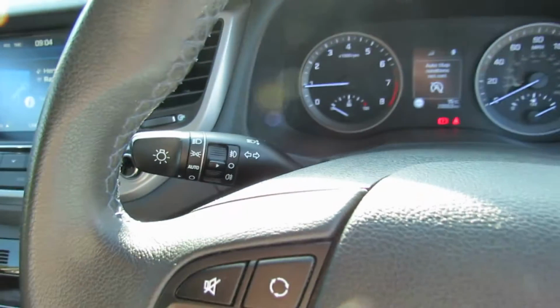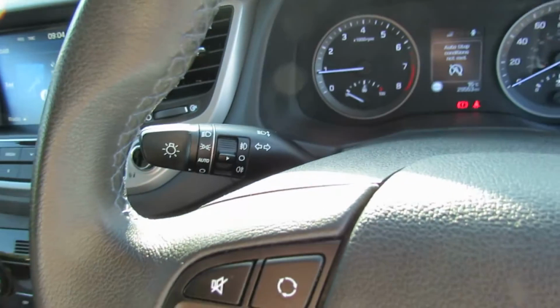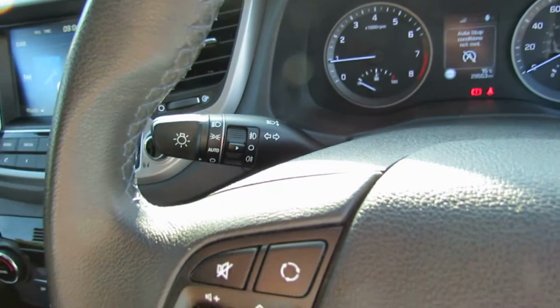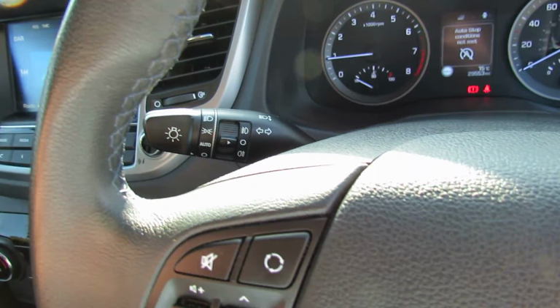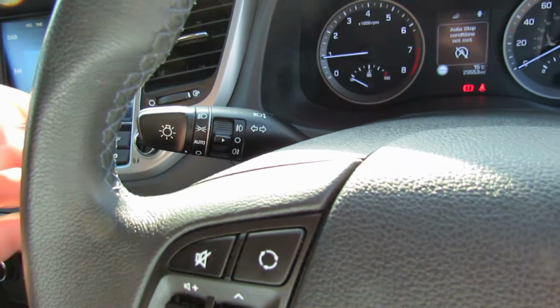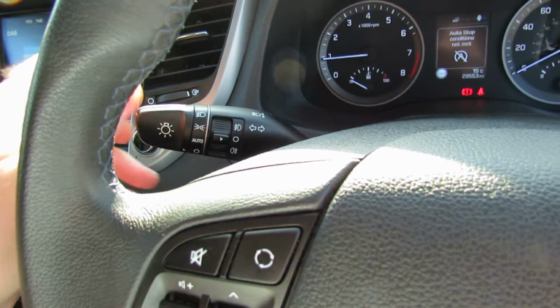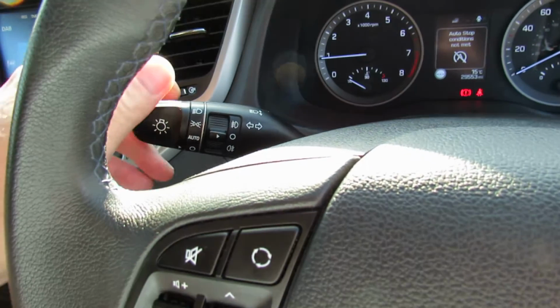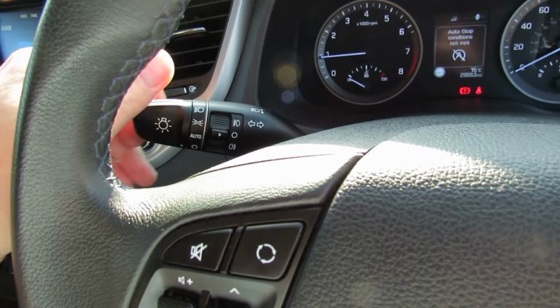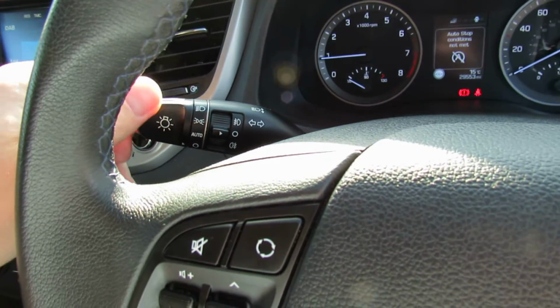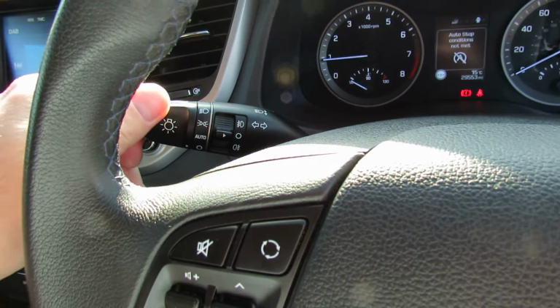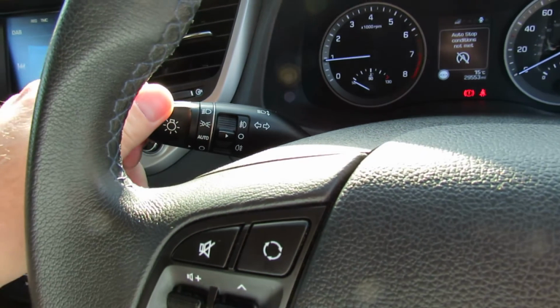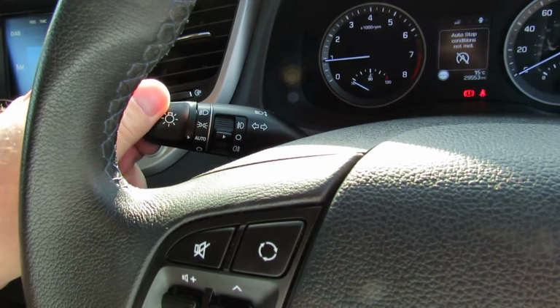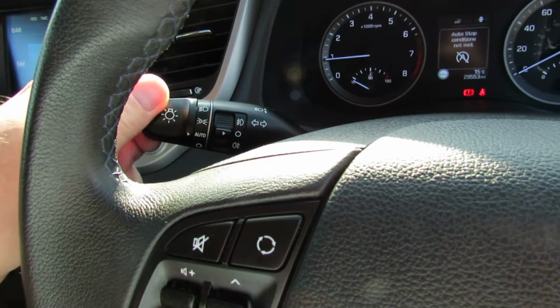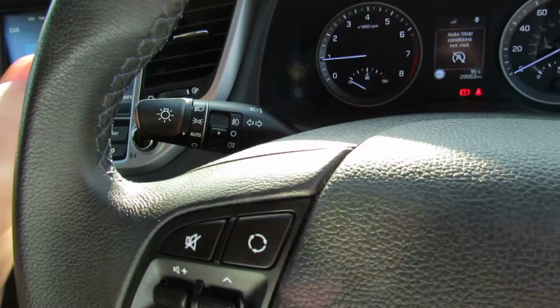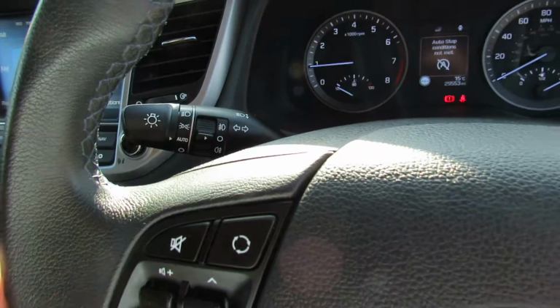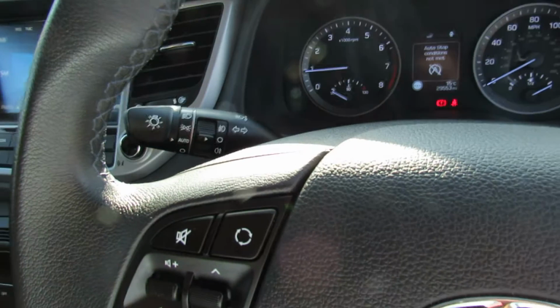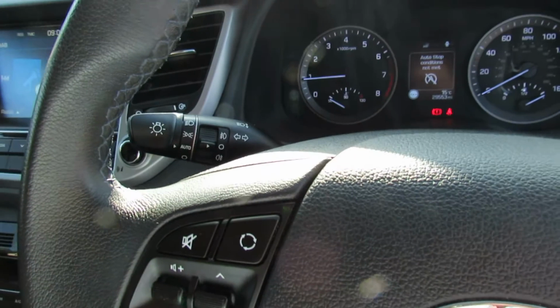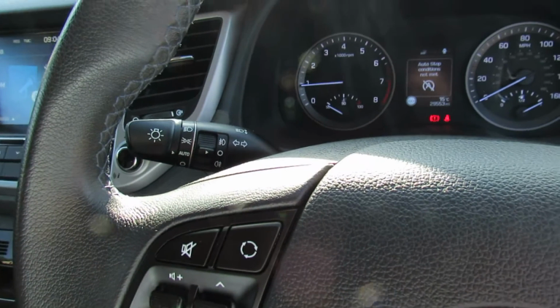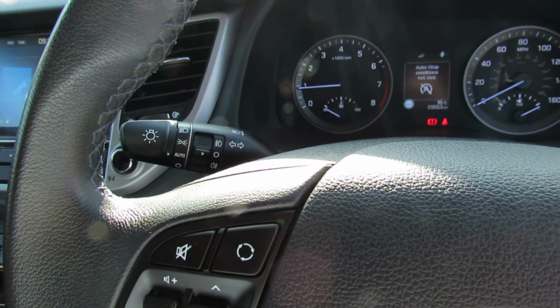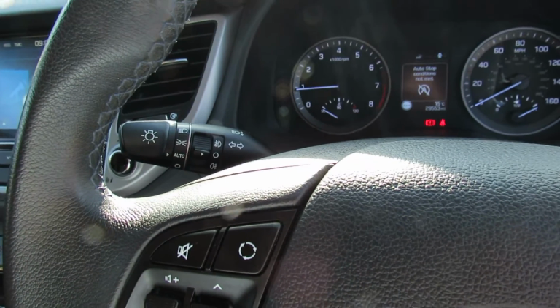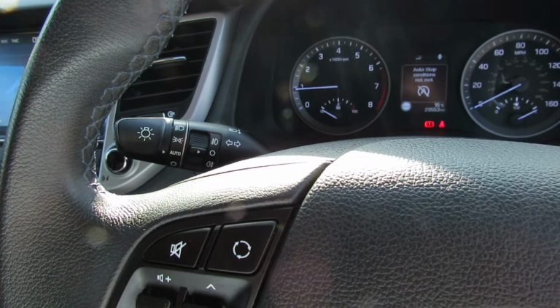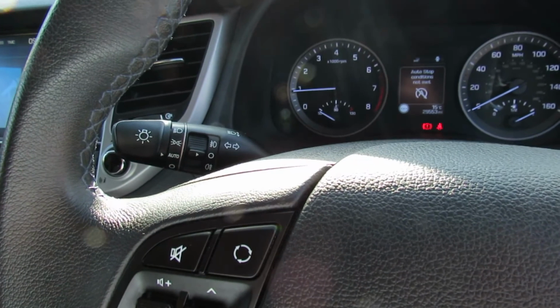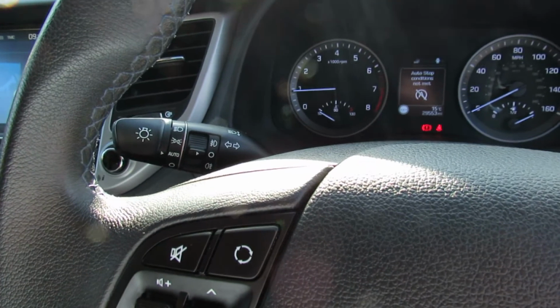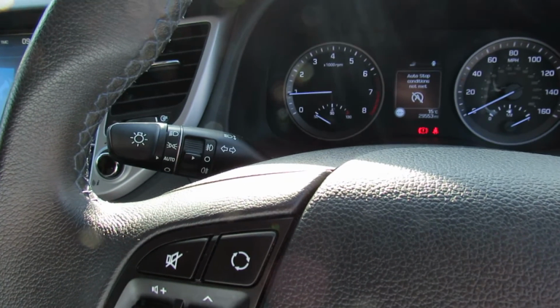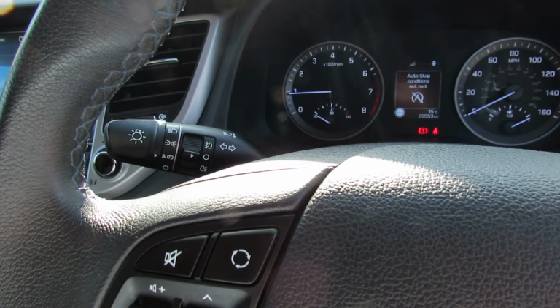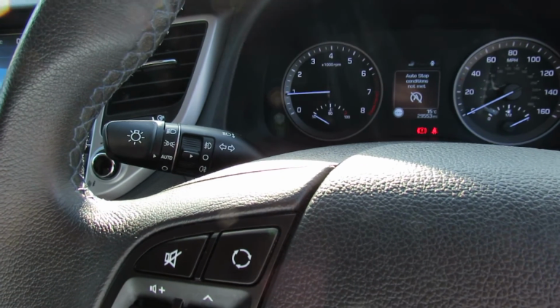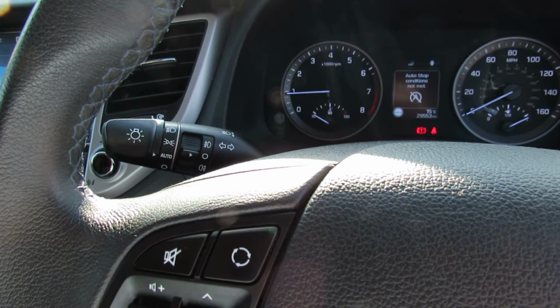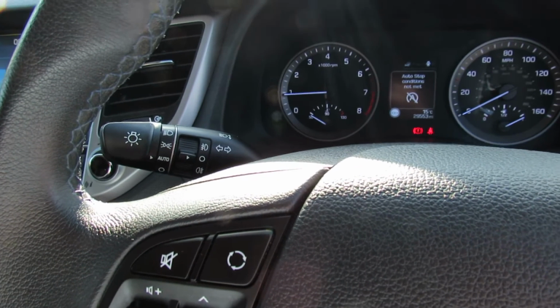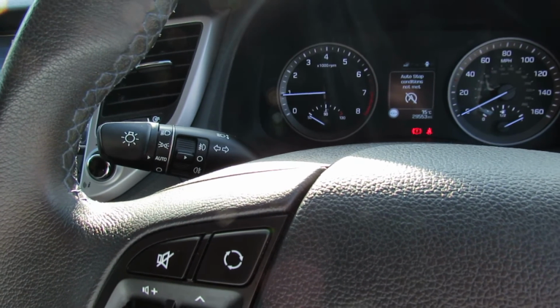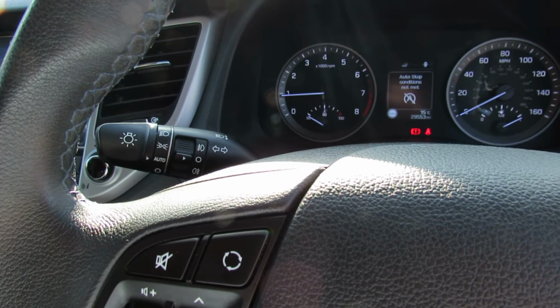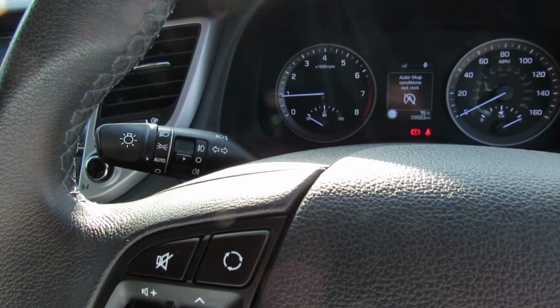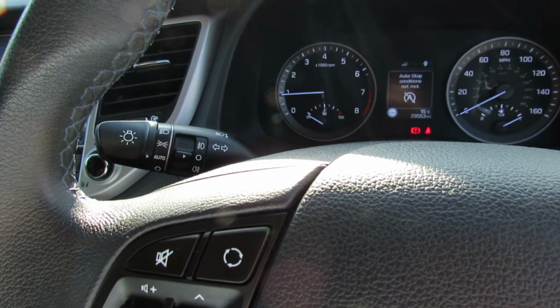Headlights are just here and they're on auto setting. You set them onto auto and they basically come on when it gets dark.